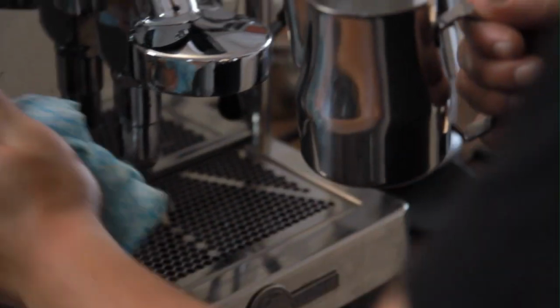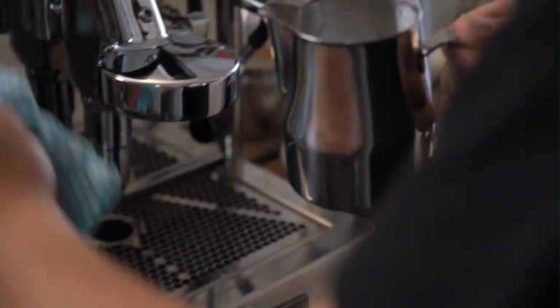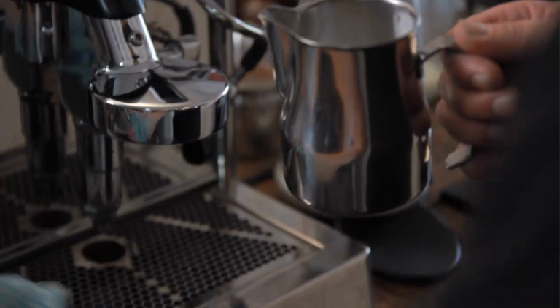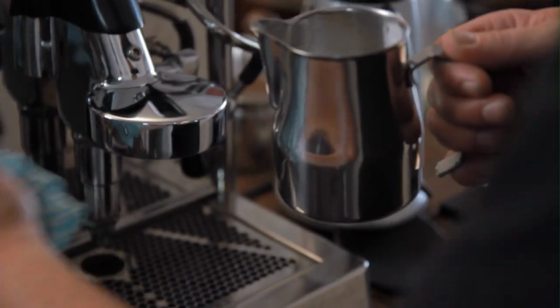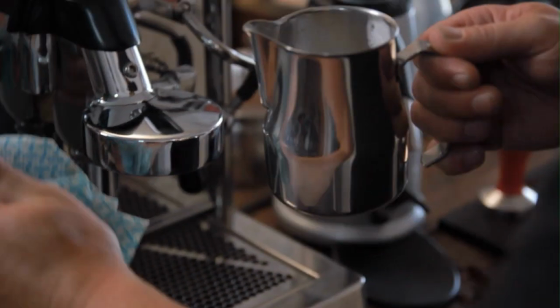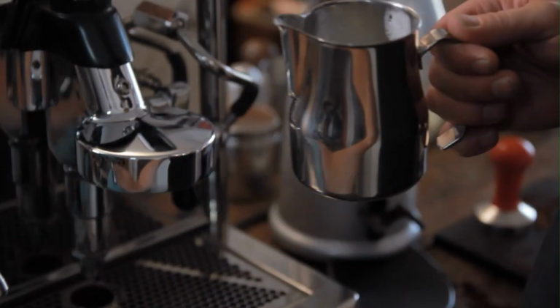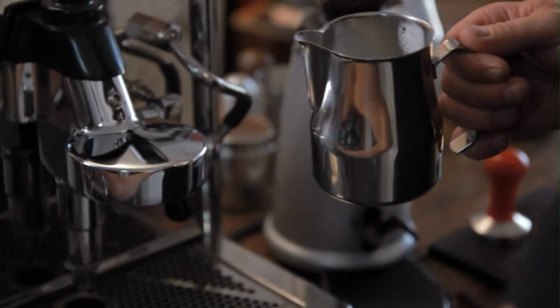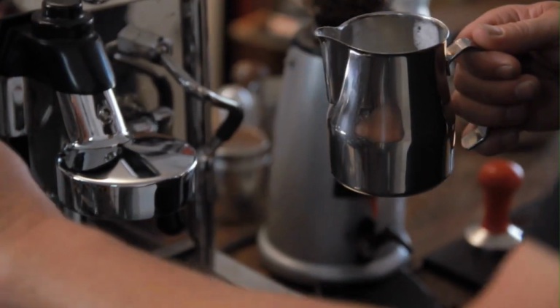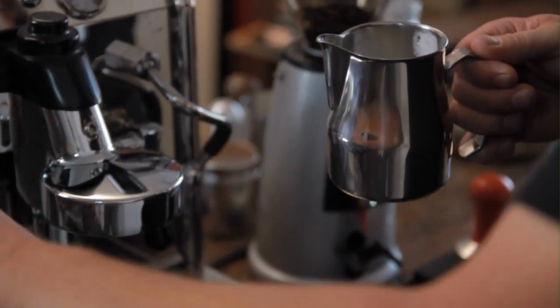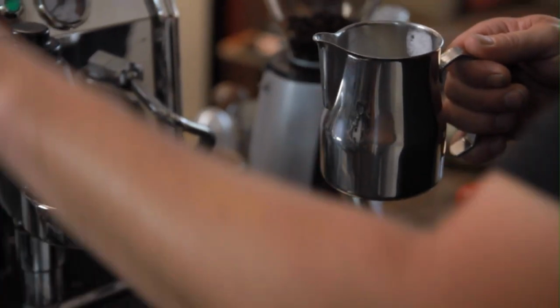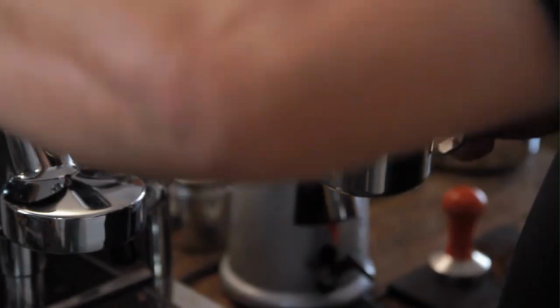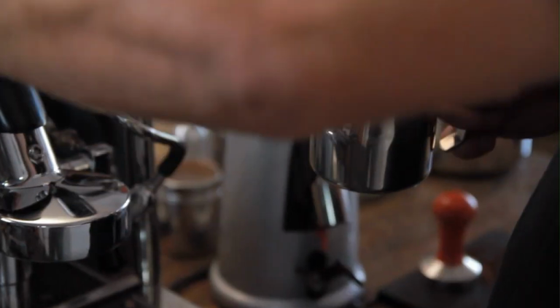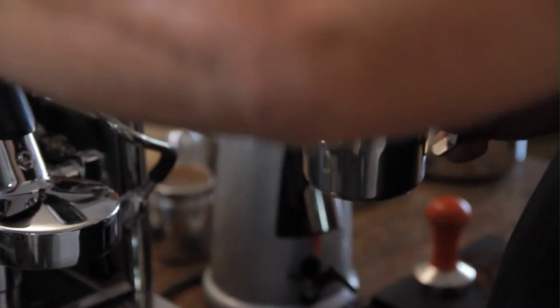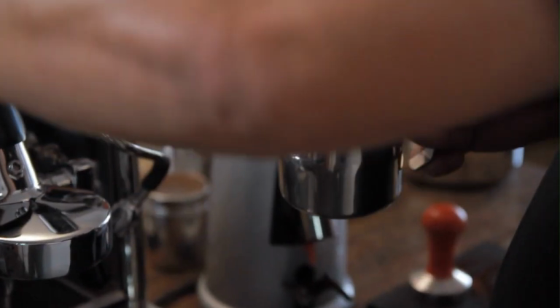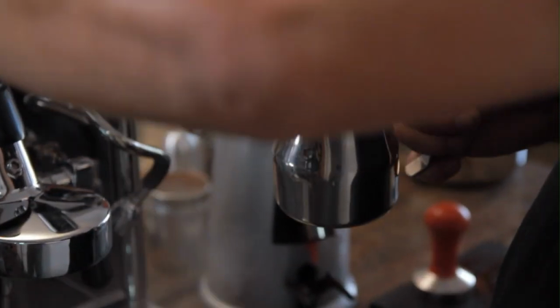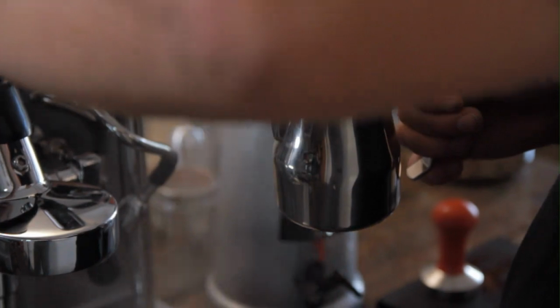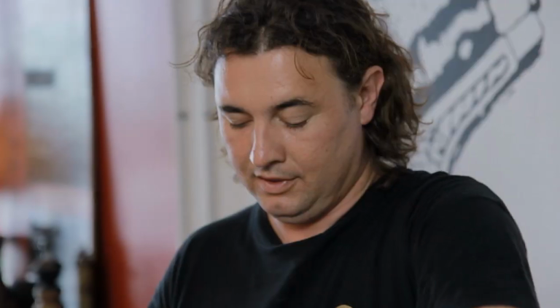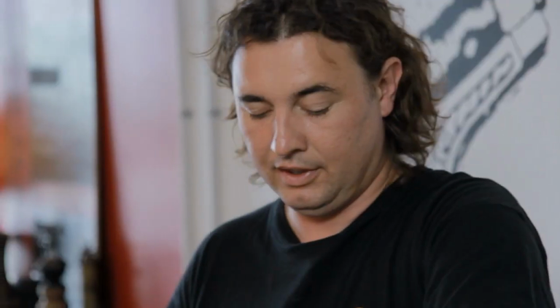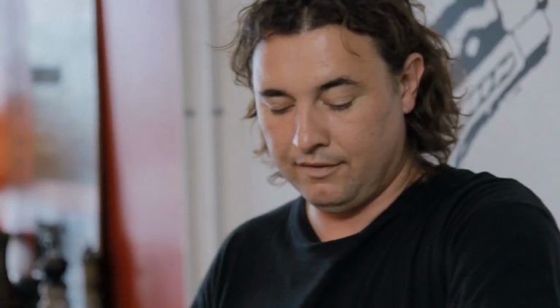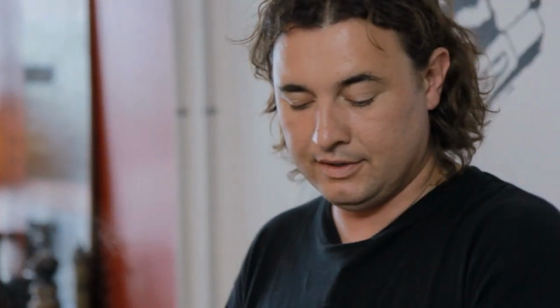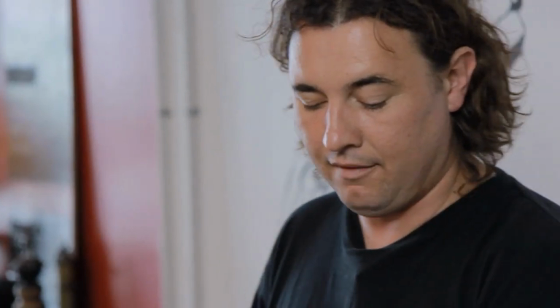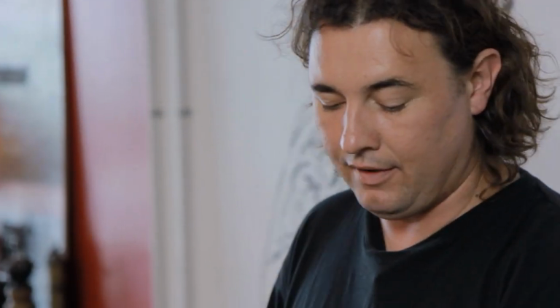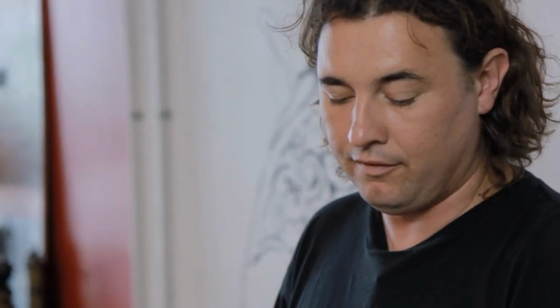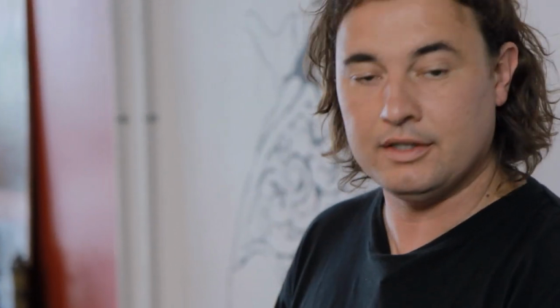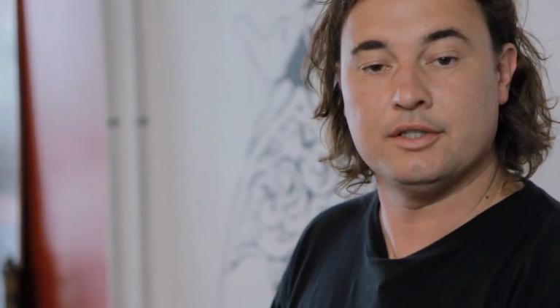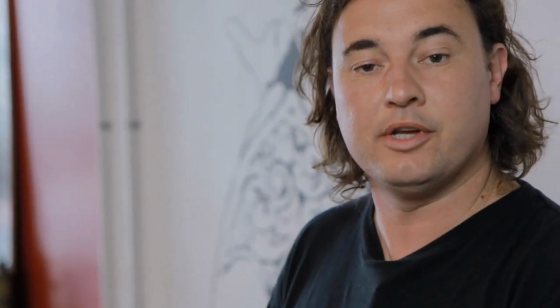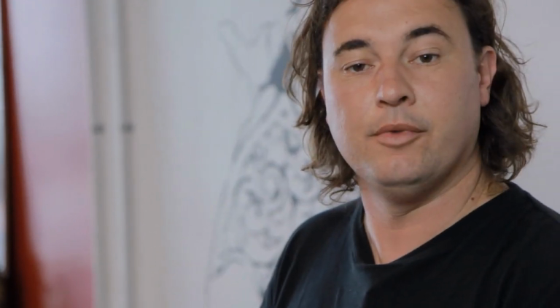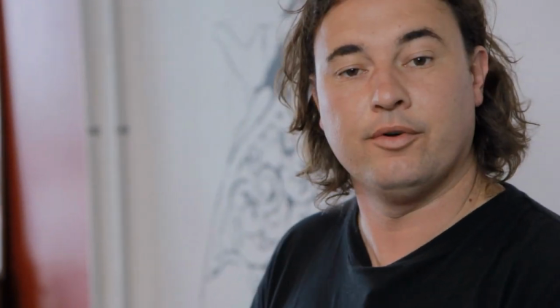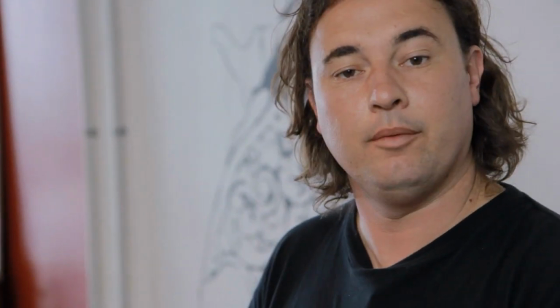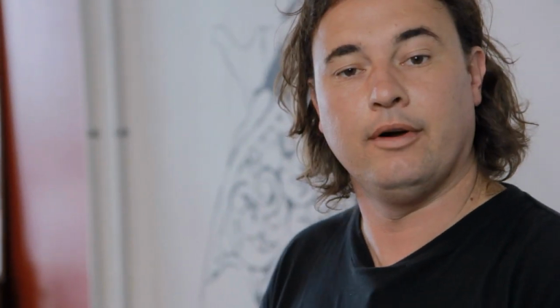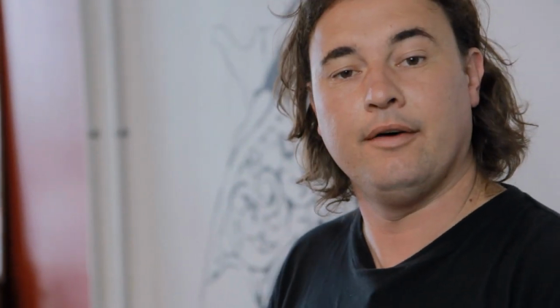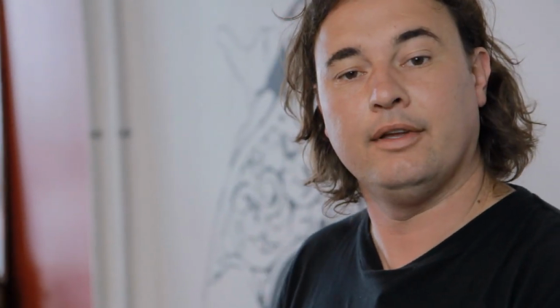We really want to get that angle right to get the good whirlpool to give us that velvety silky milk that we're after.